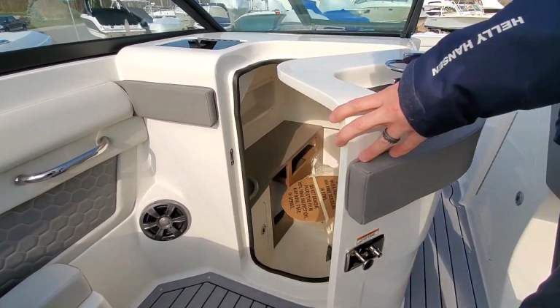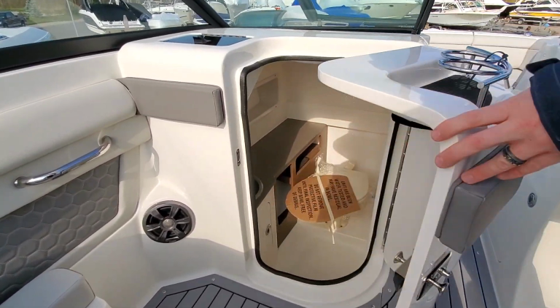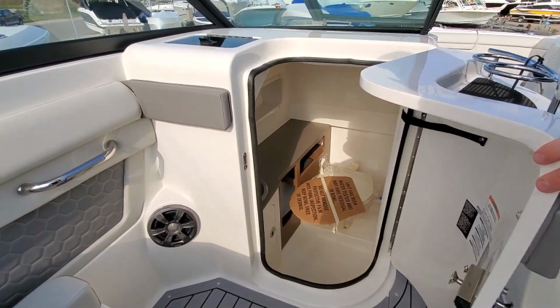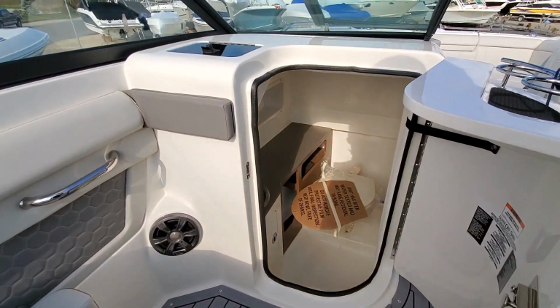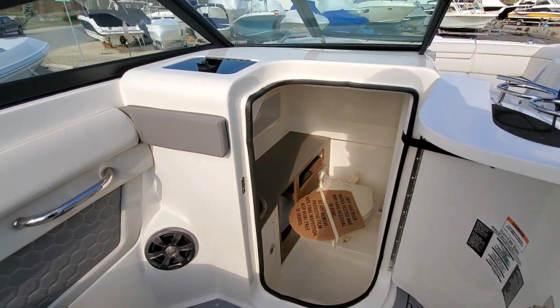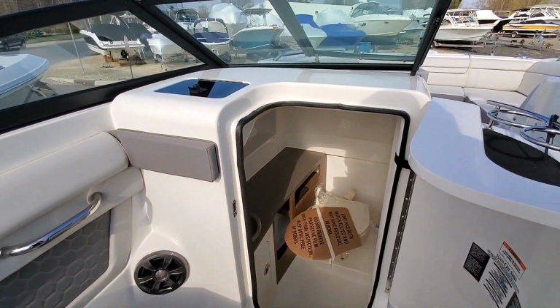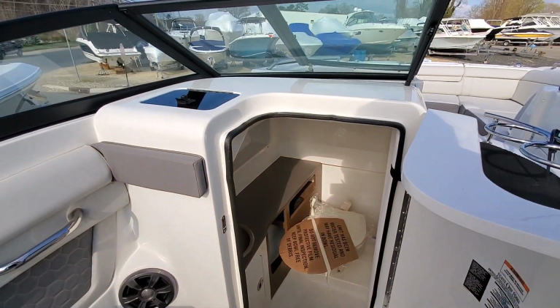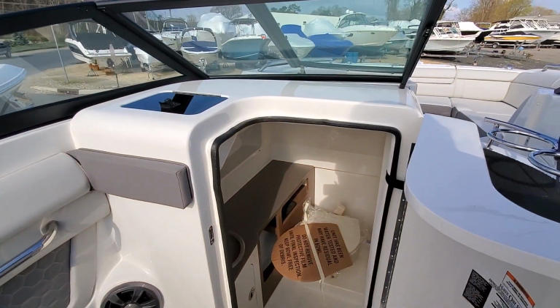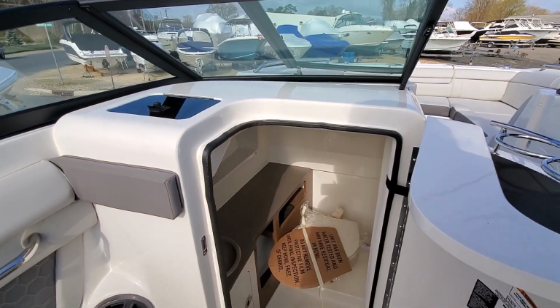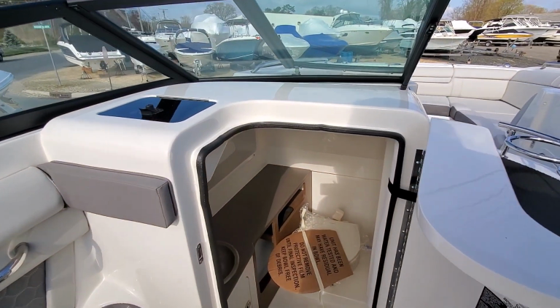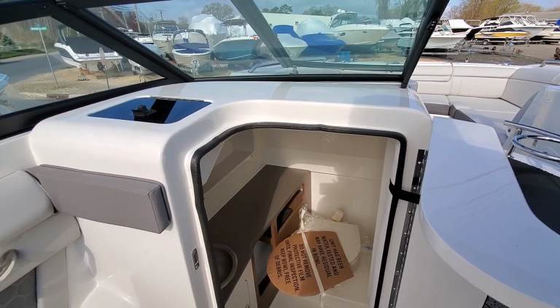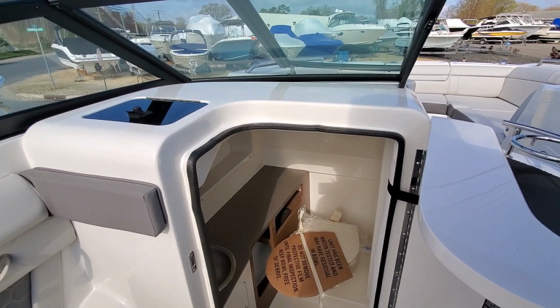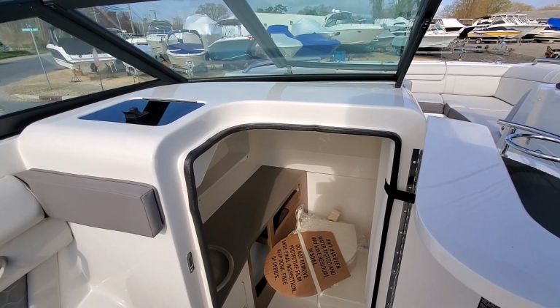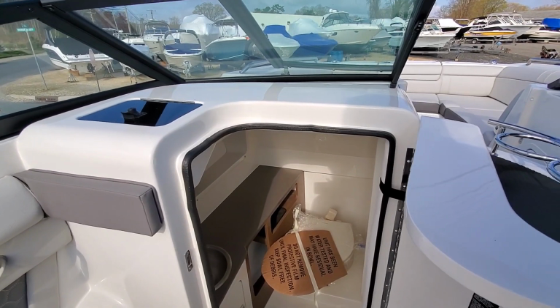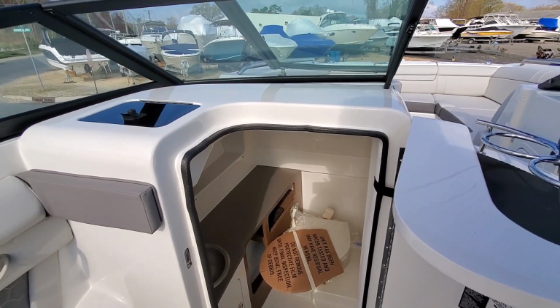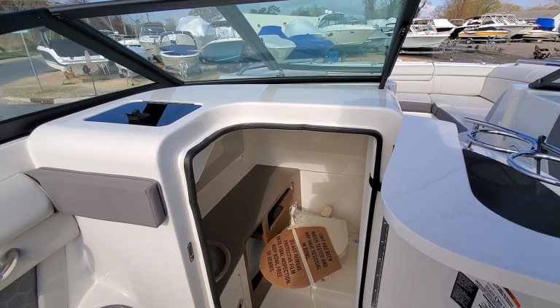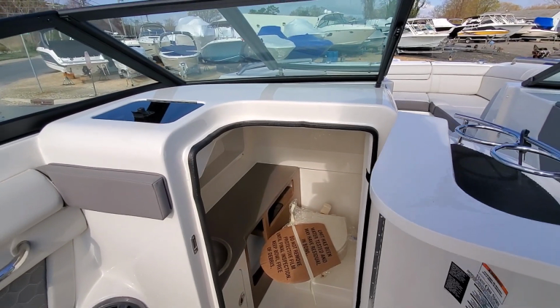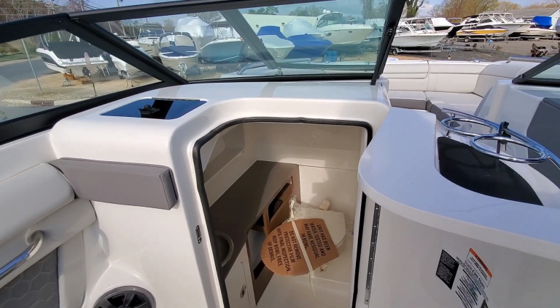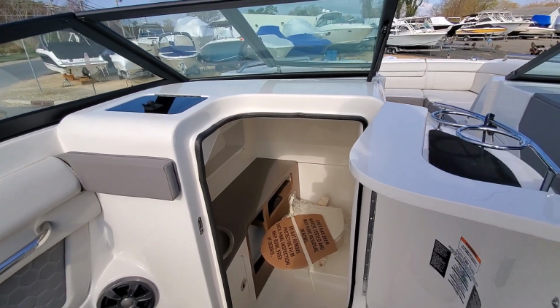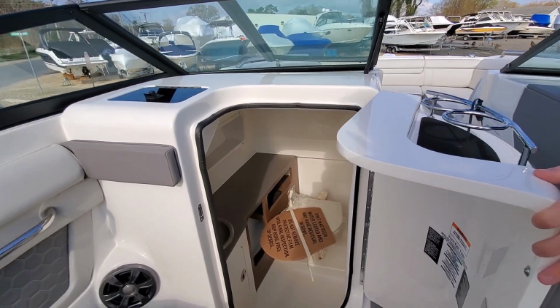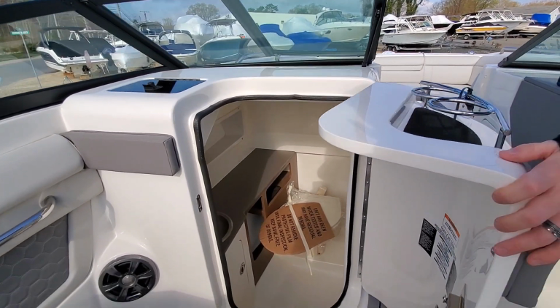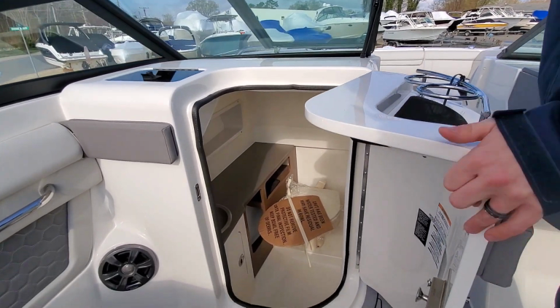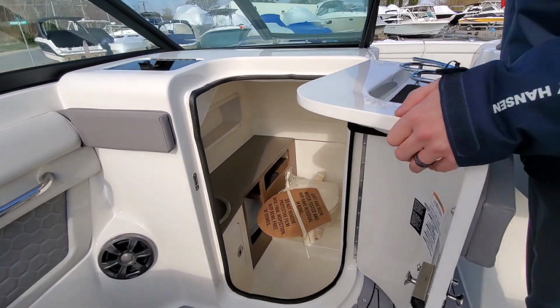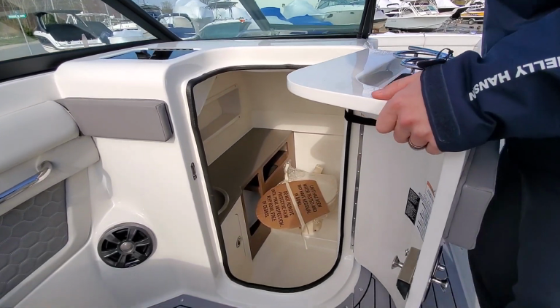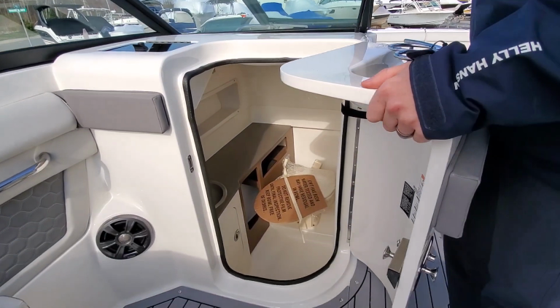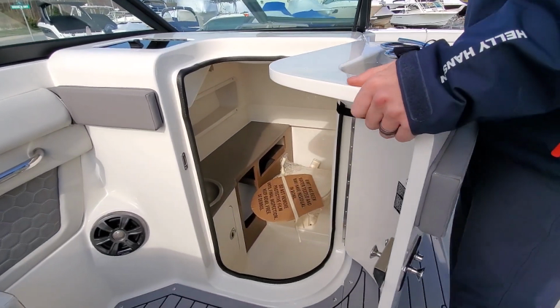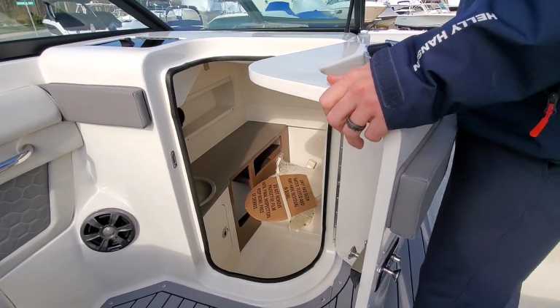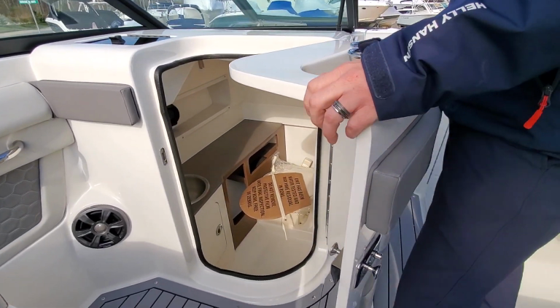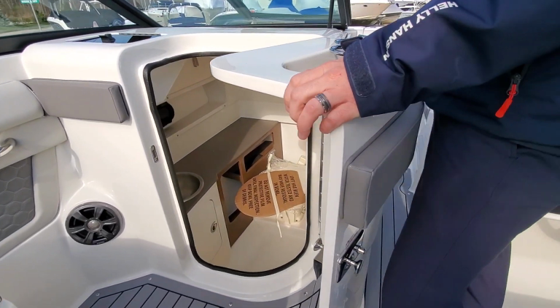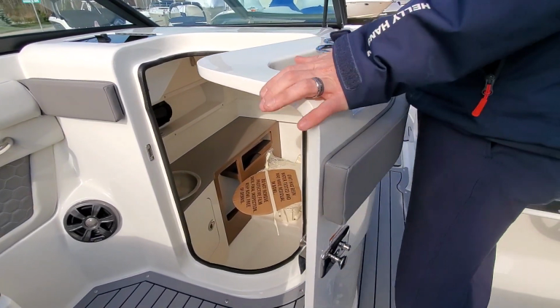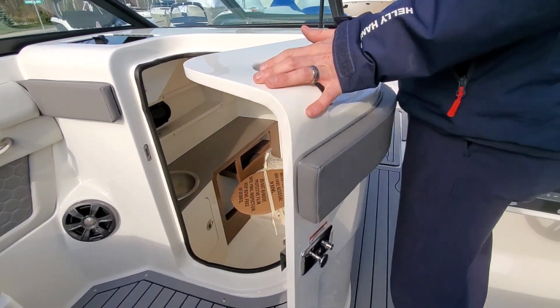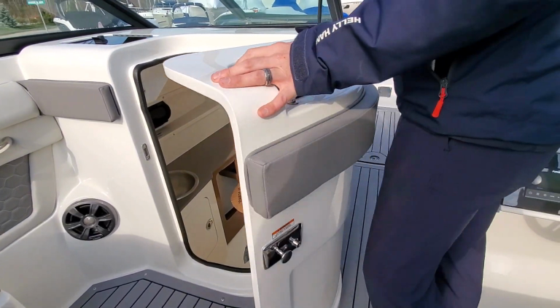In the head compartment — nice upgraded head there.